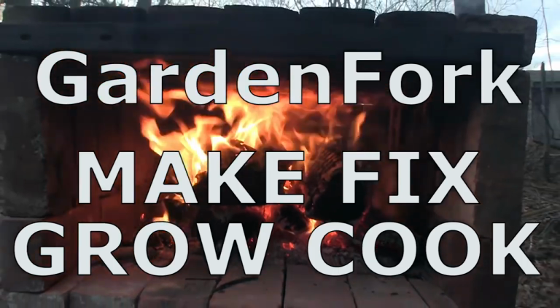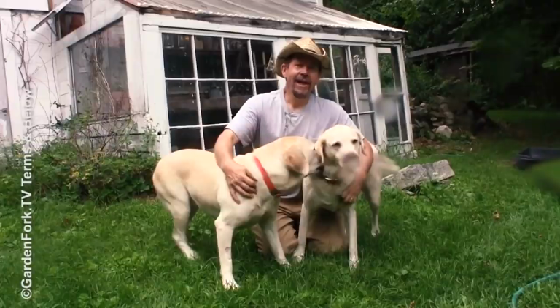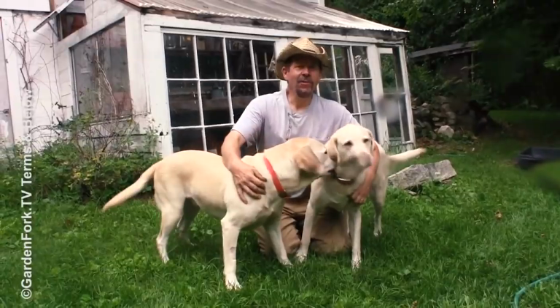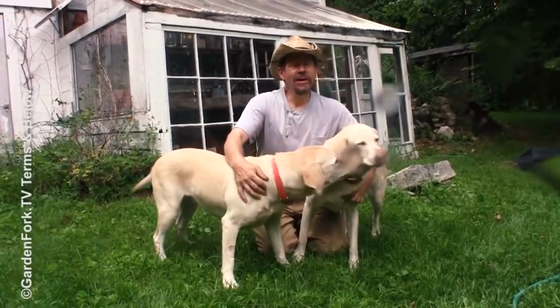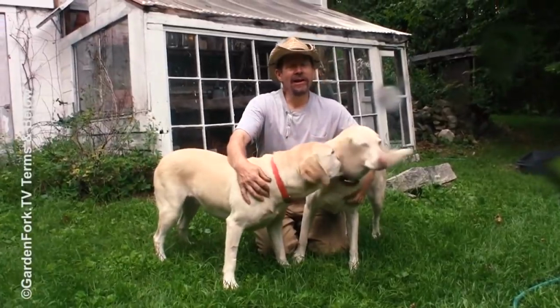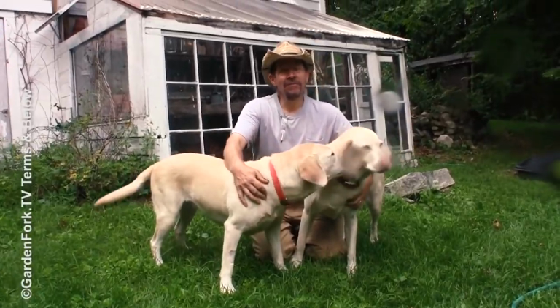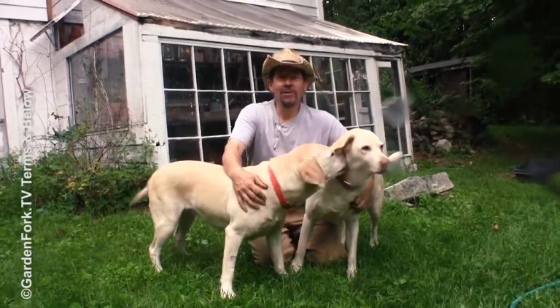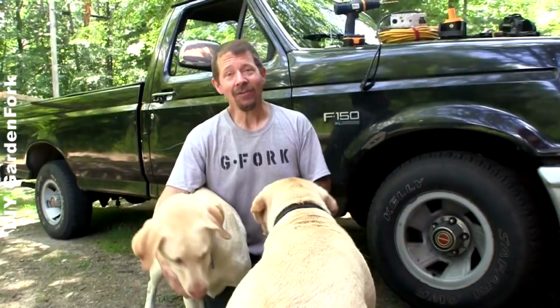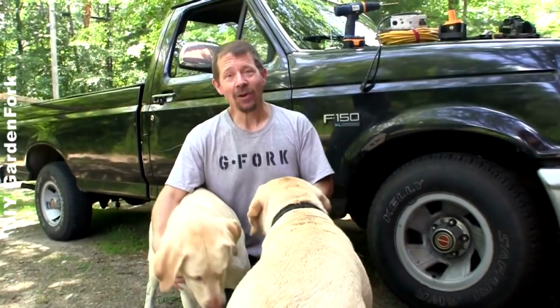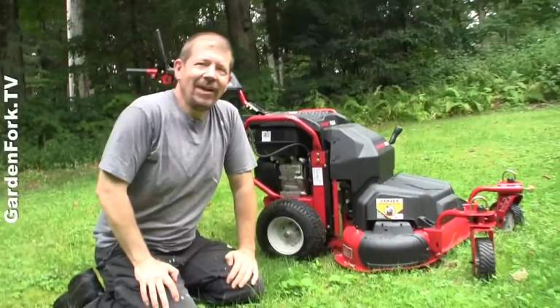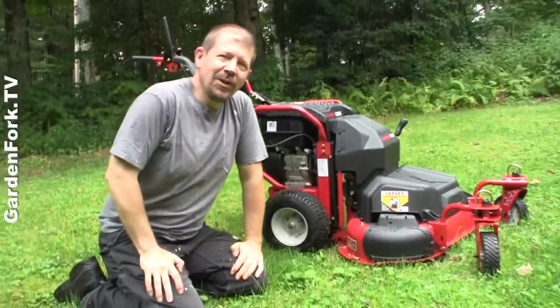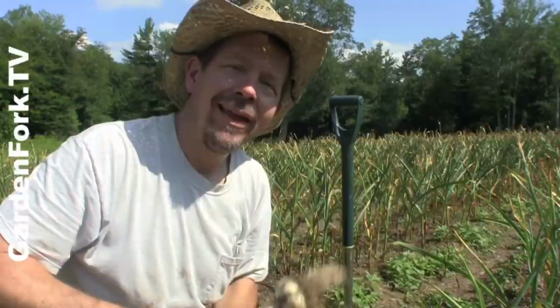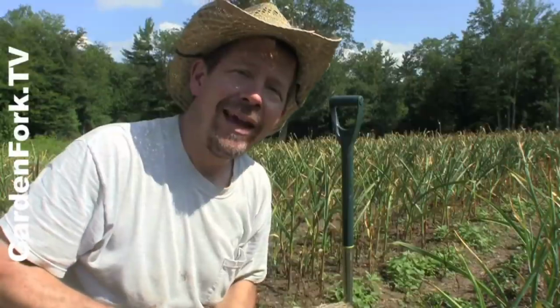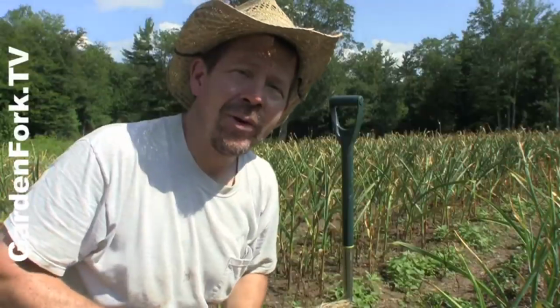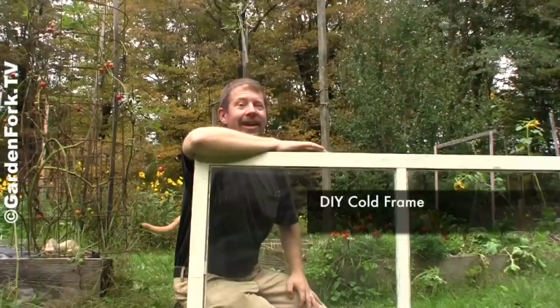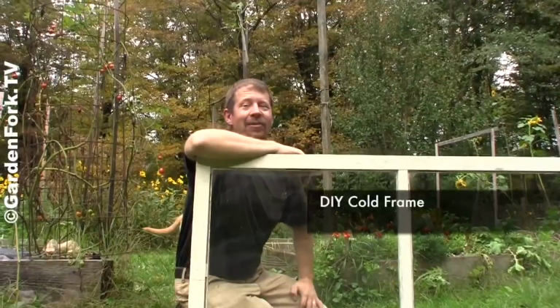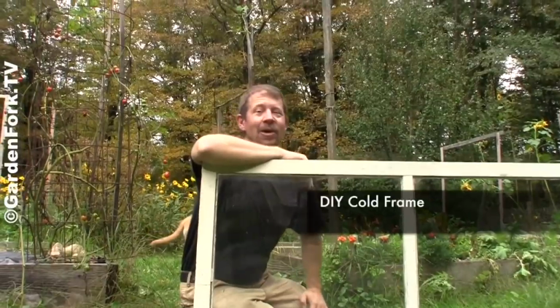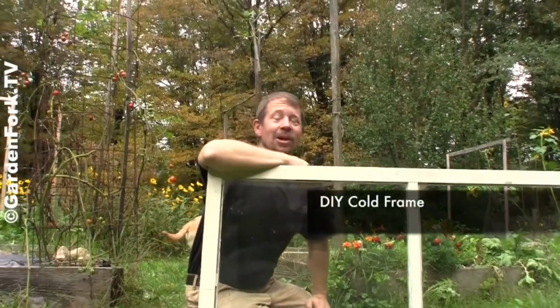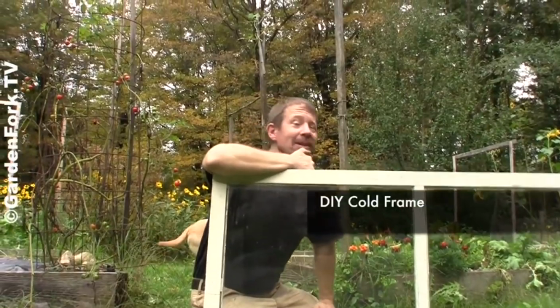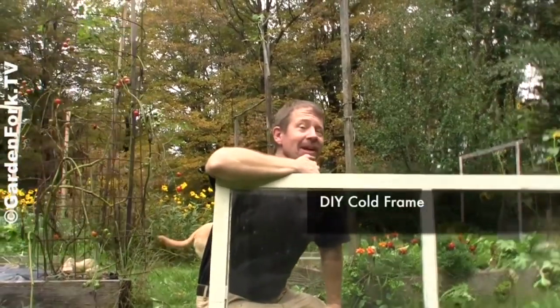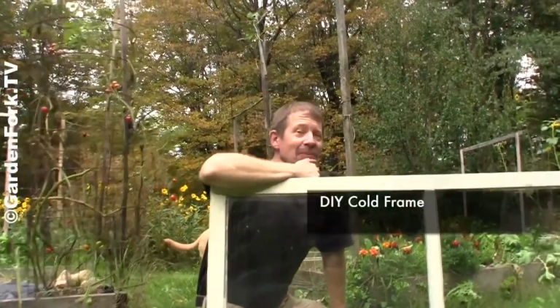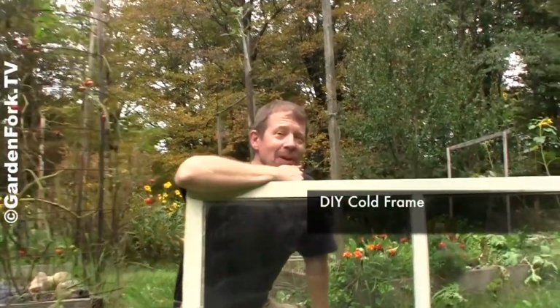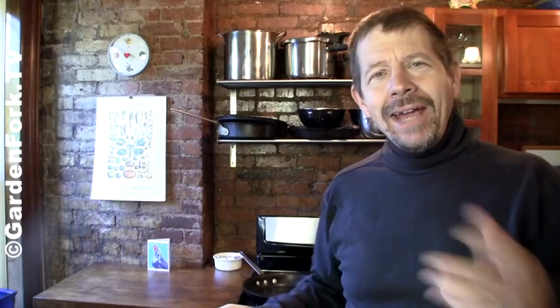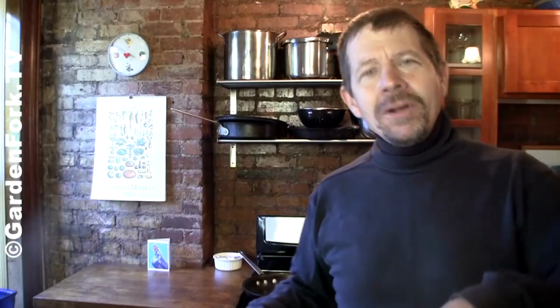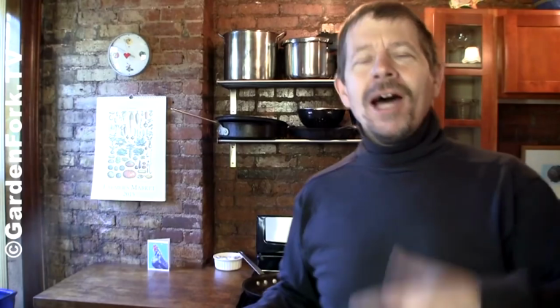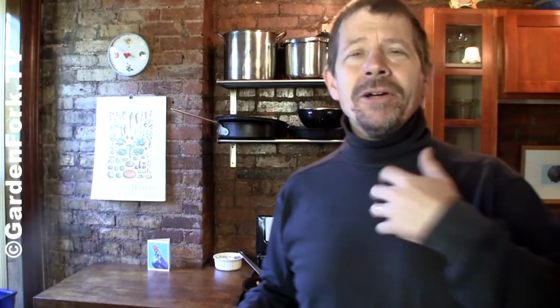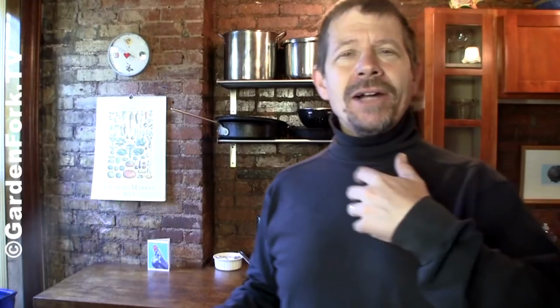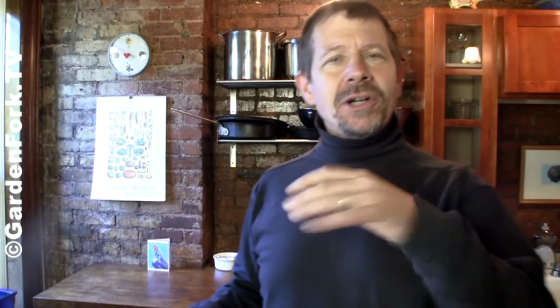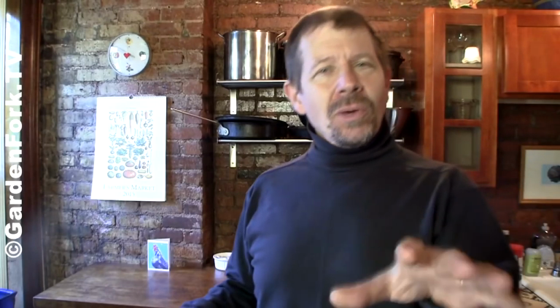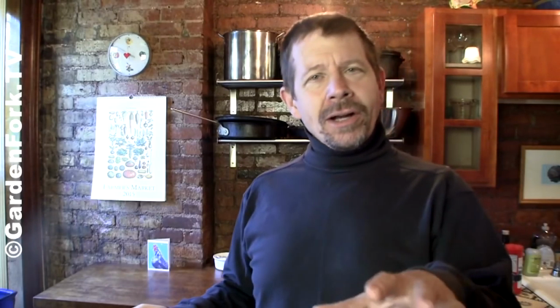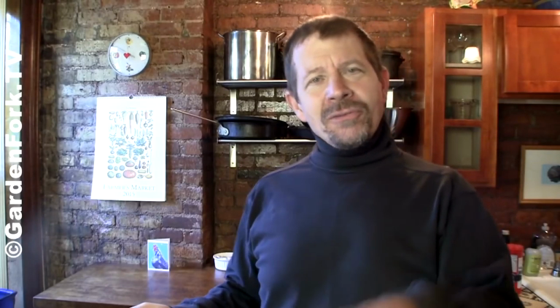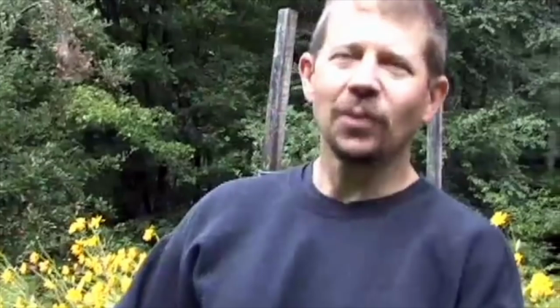Hey everyone, welcome to Garden Fork. I'm Eric Rocha. Welcome to Garden Fork.